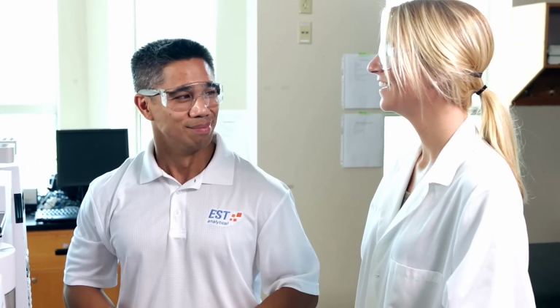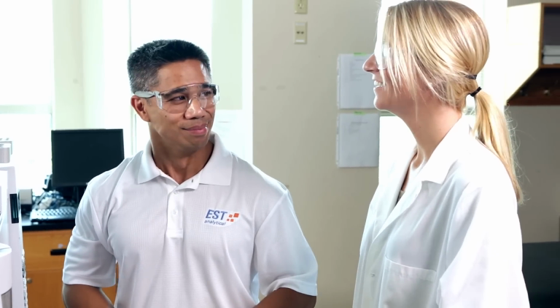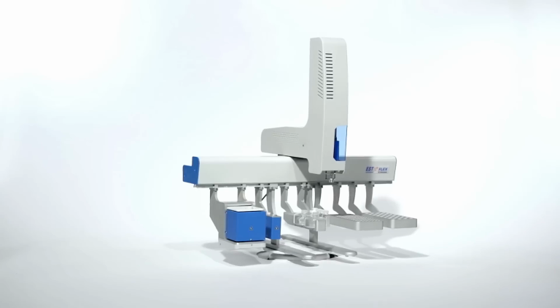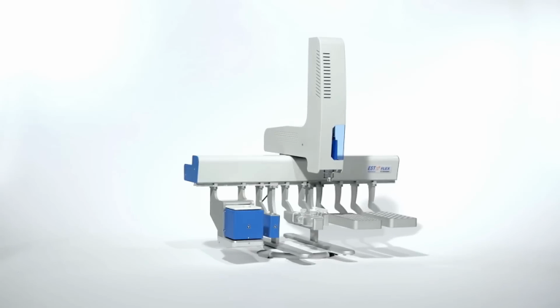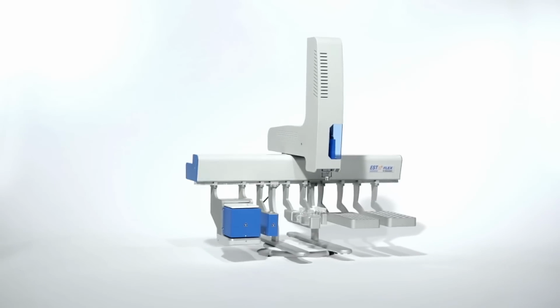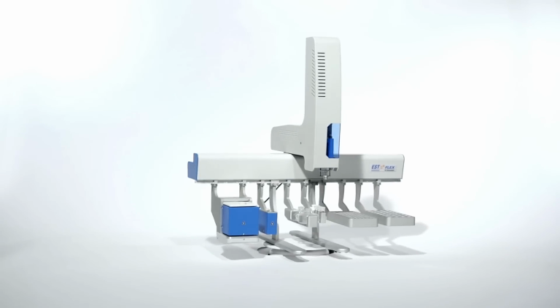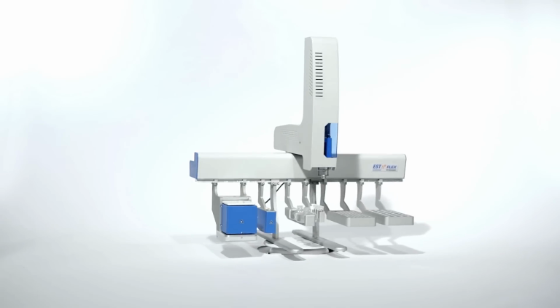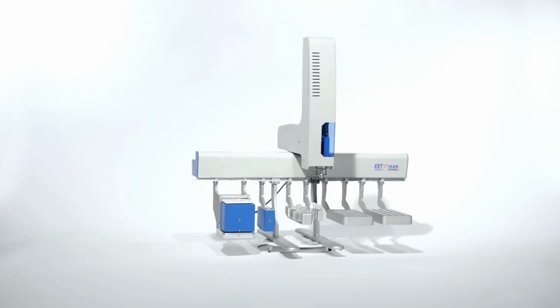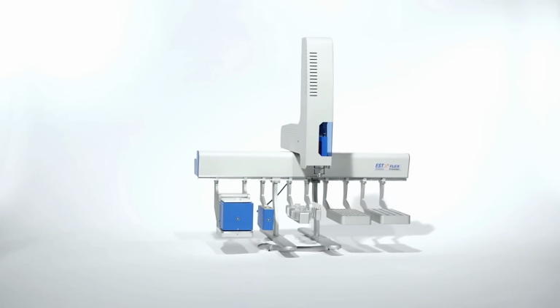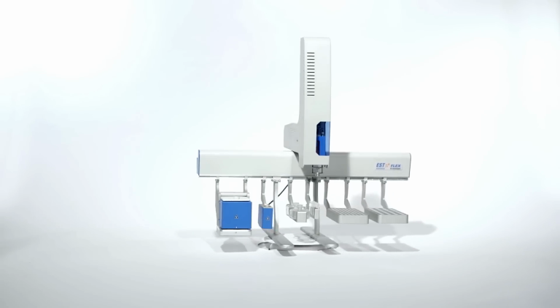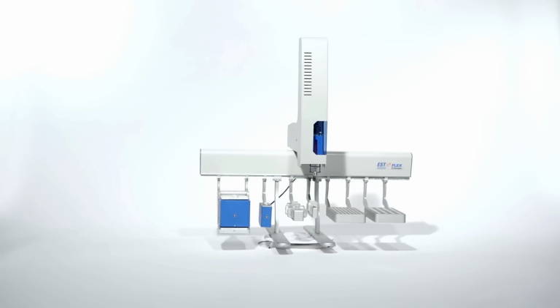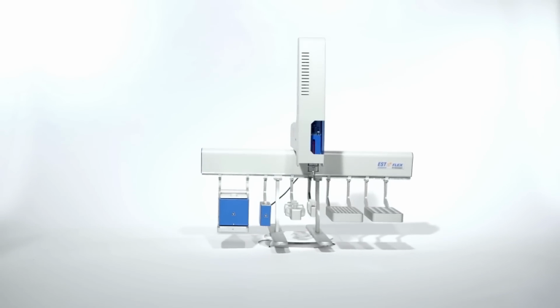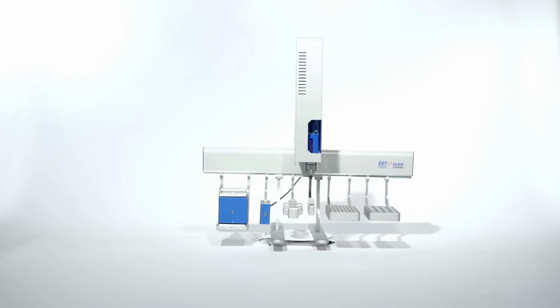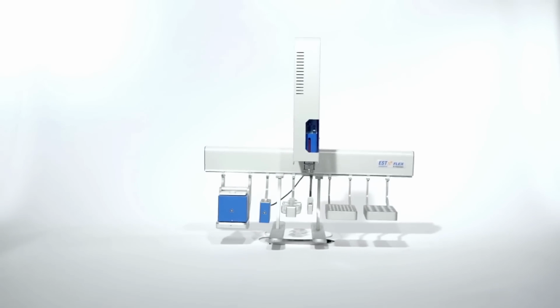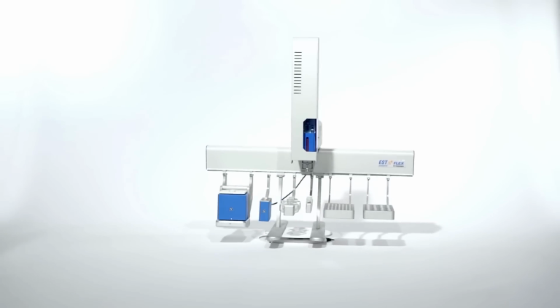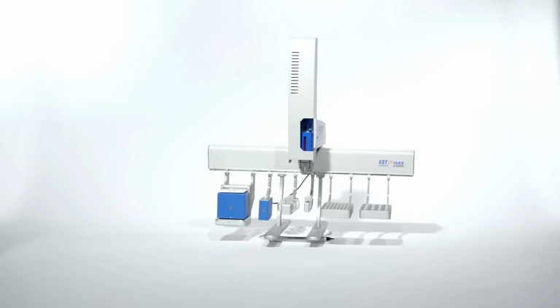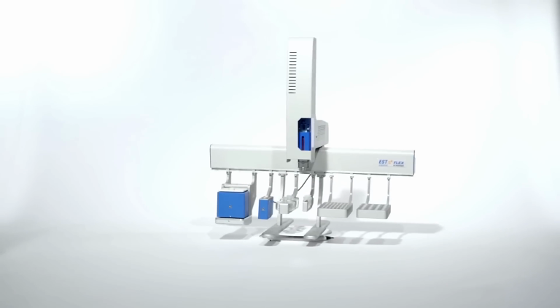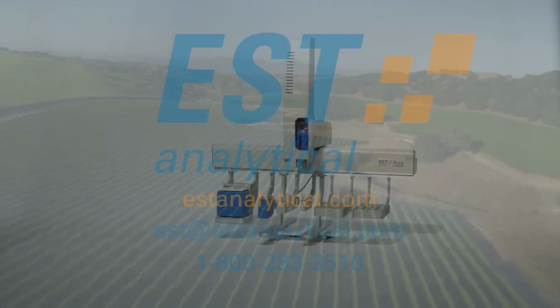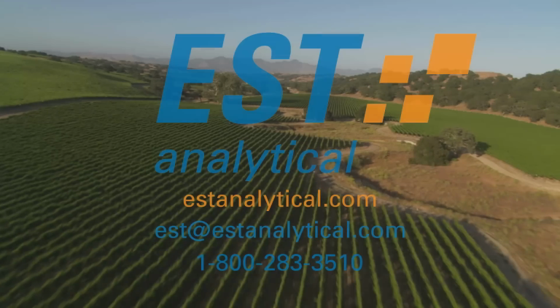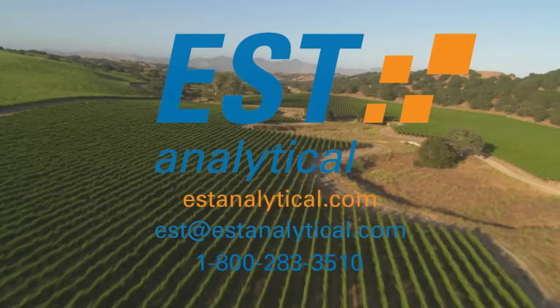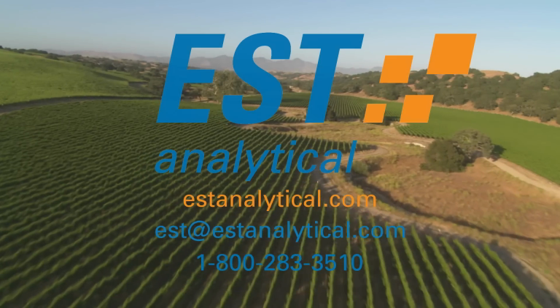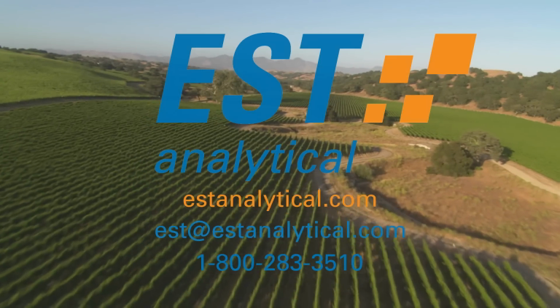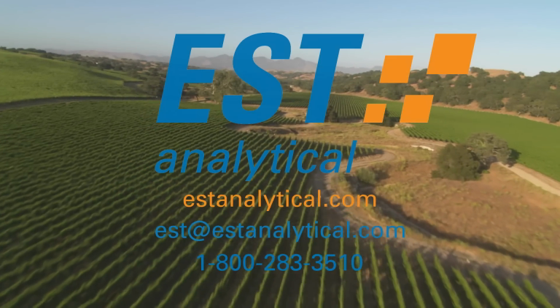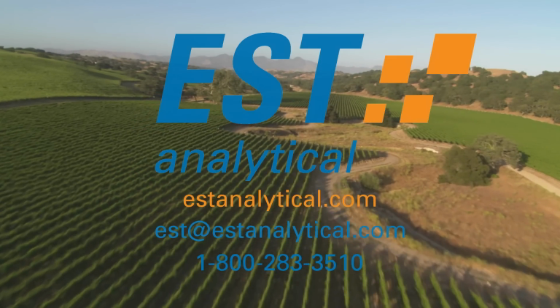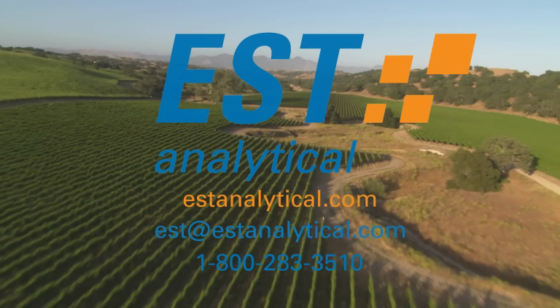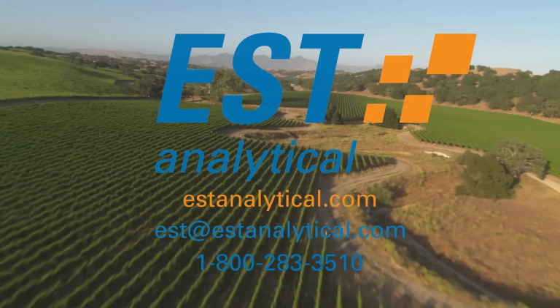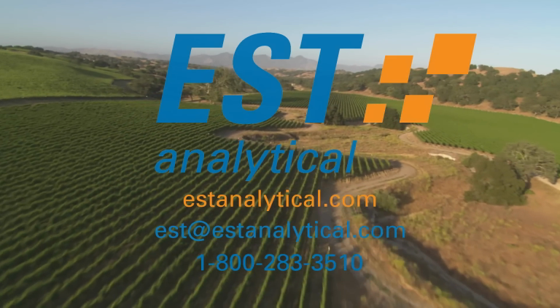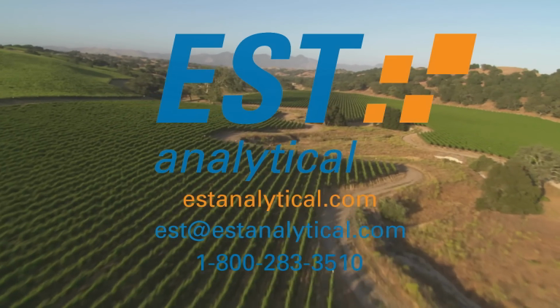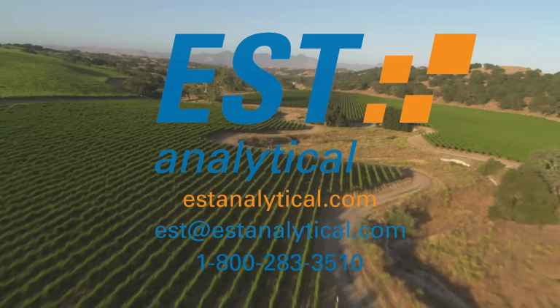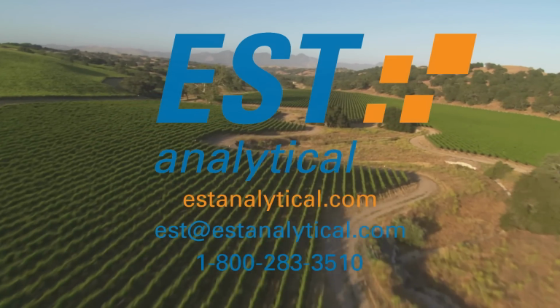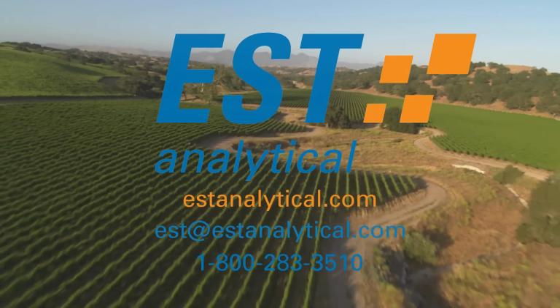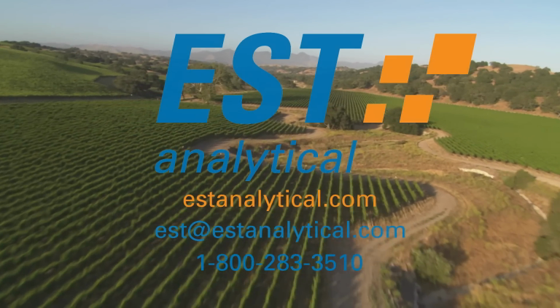EST and the Flex universal gas chromatograph auto sampler: purposeful innovation for today's analytical laboratory.